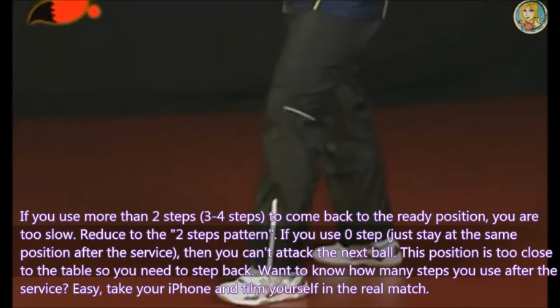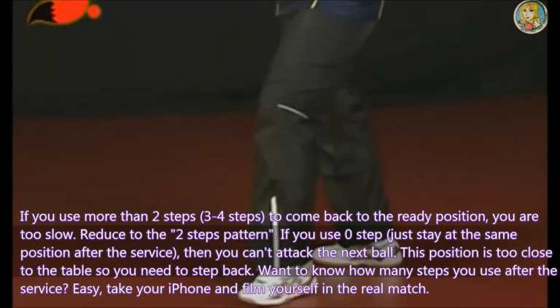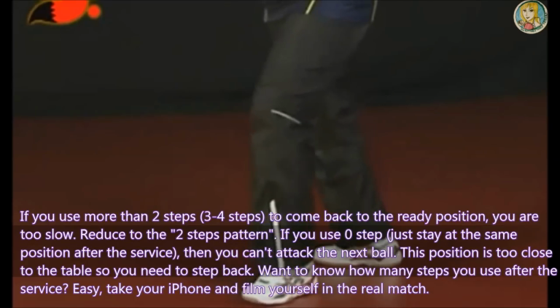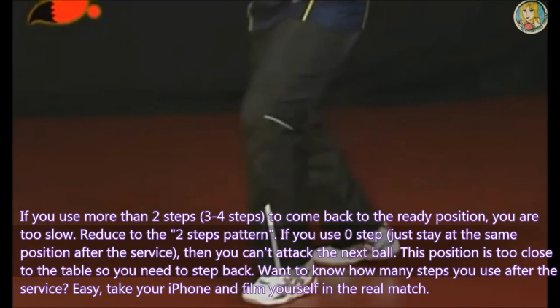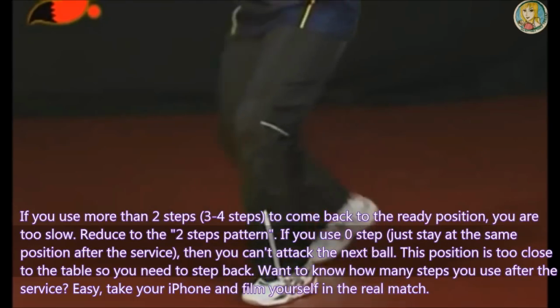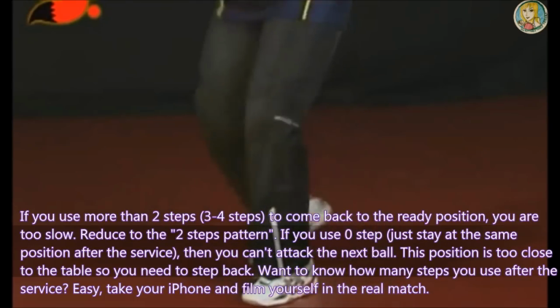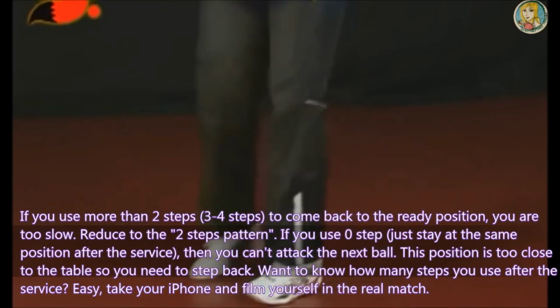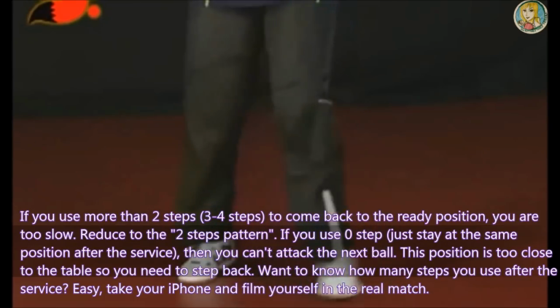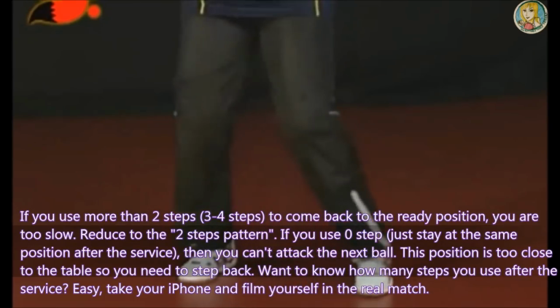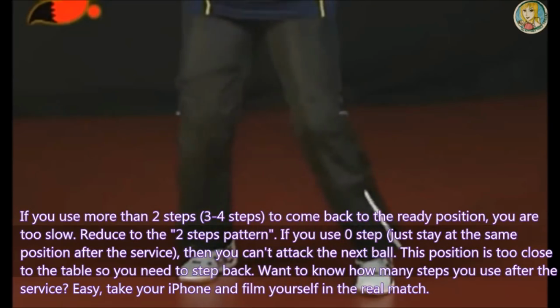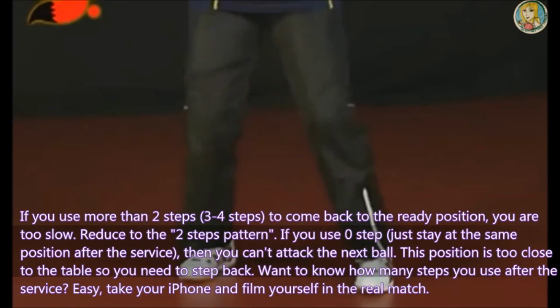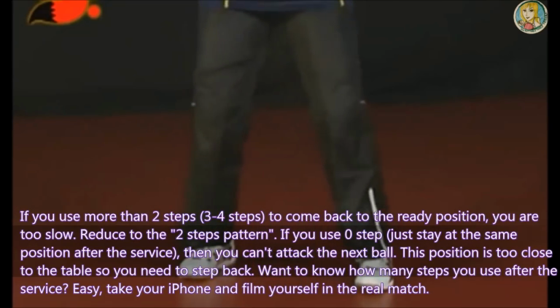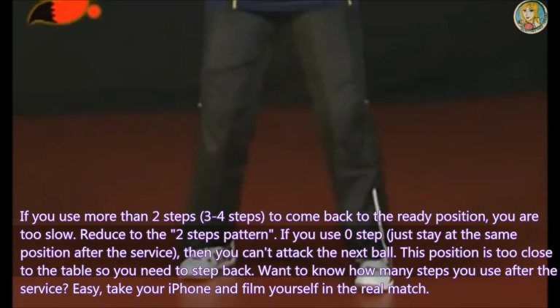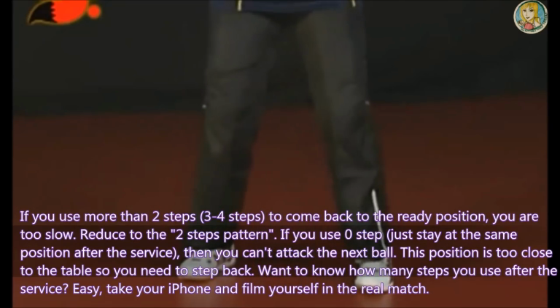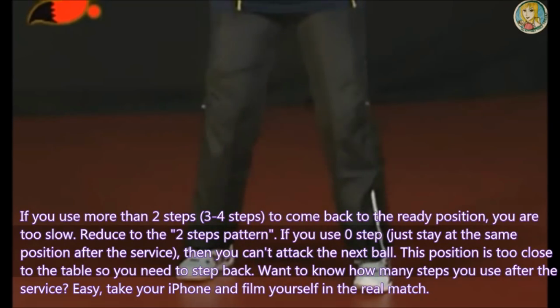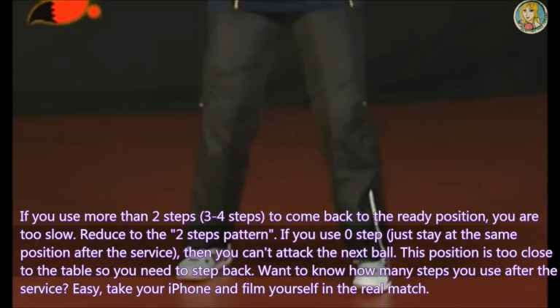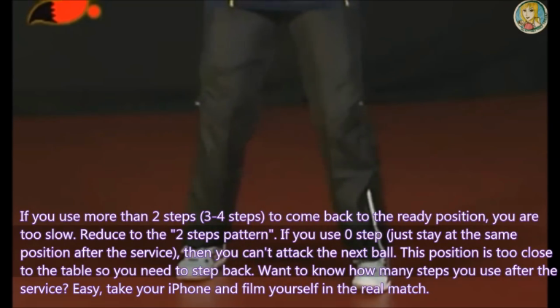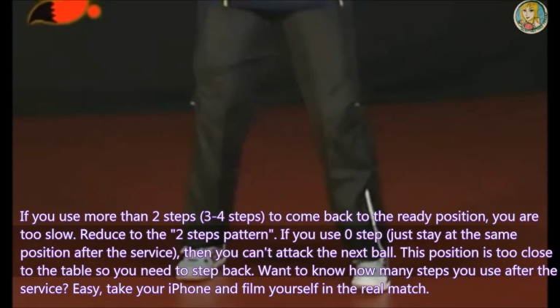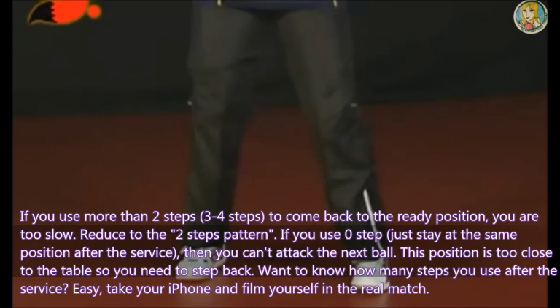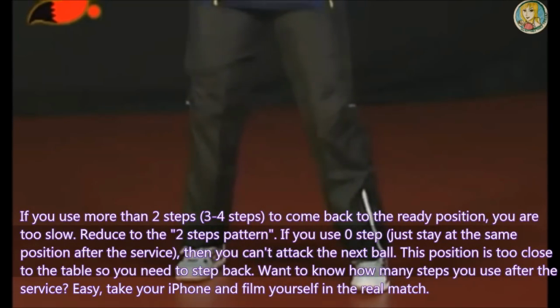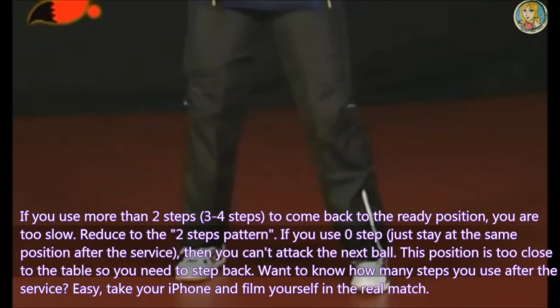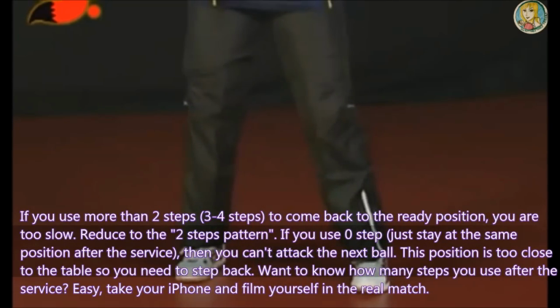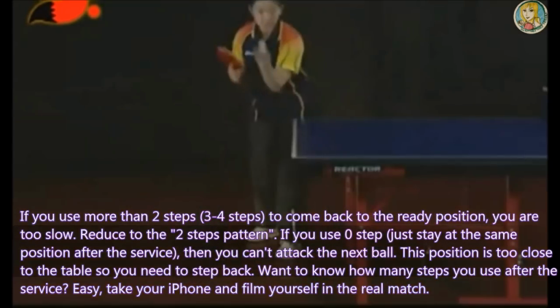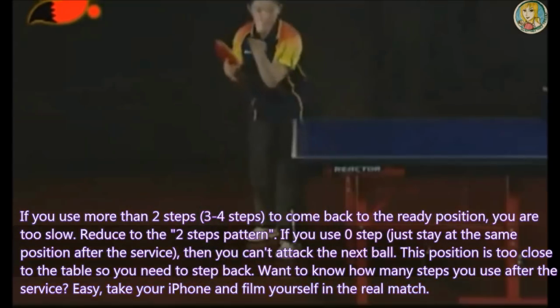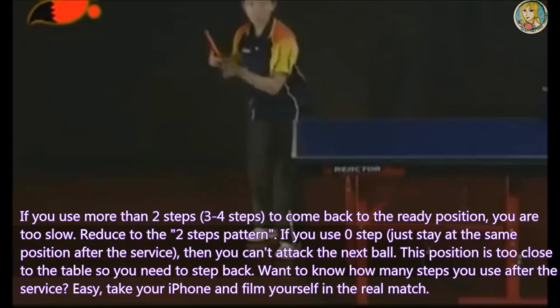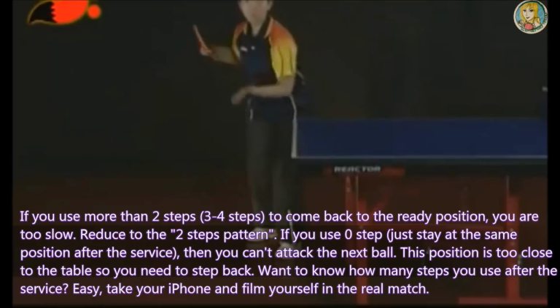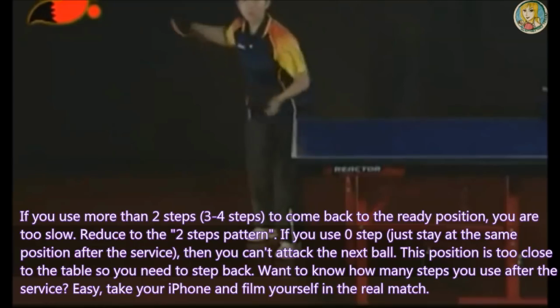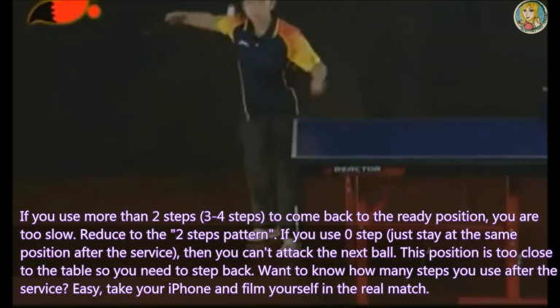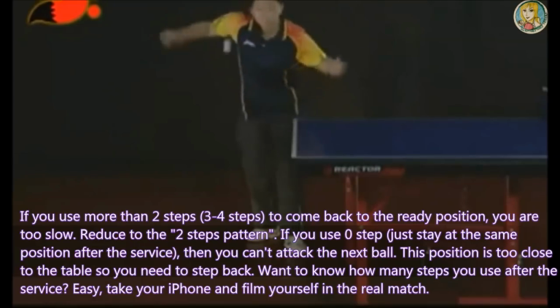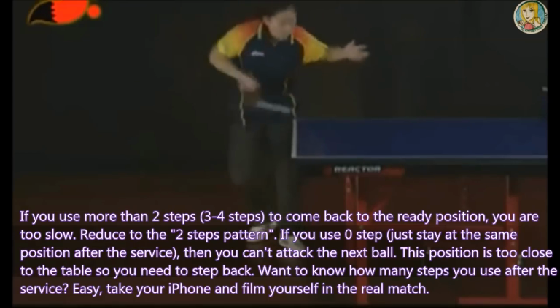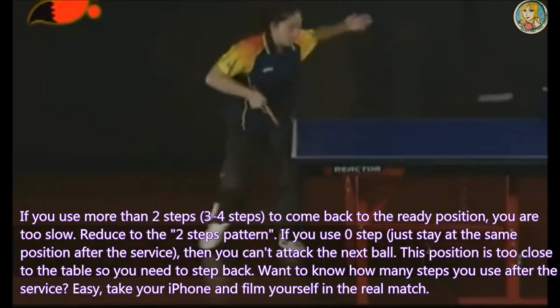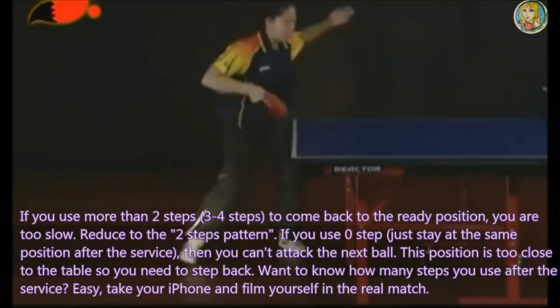Want to know how many steps you use after the service? Easy. Take your iPhone and film yourself in the real match.